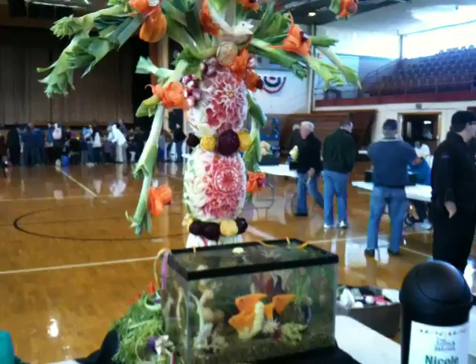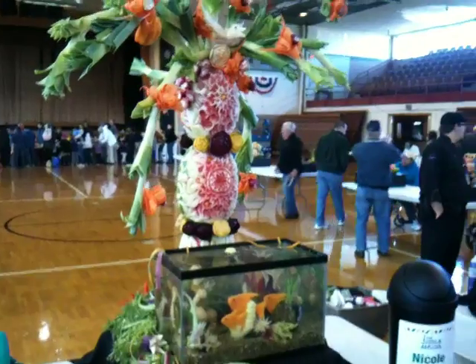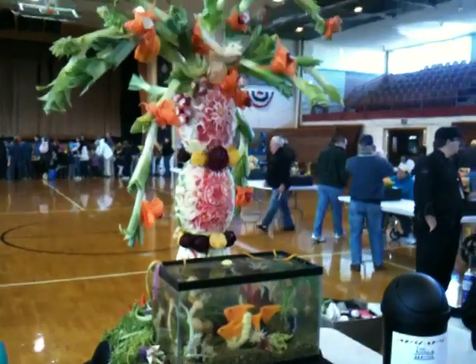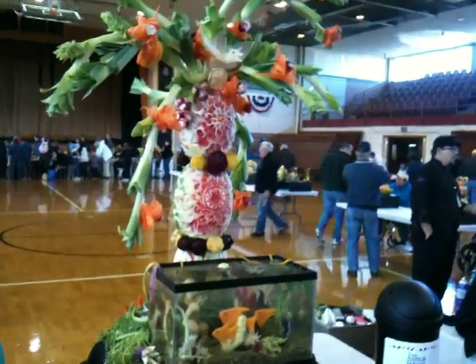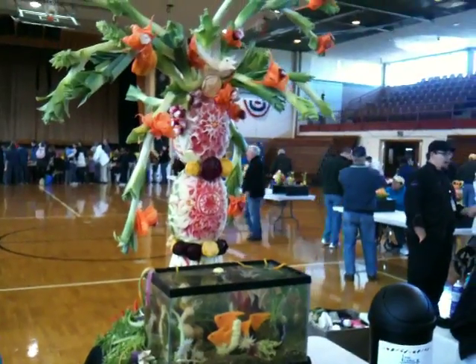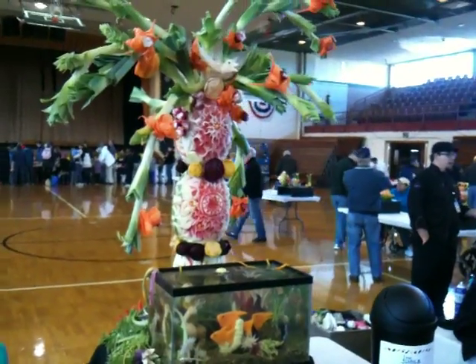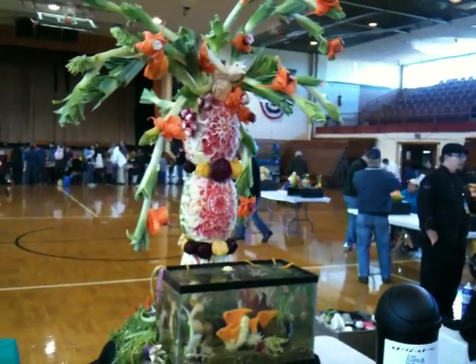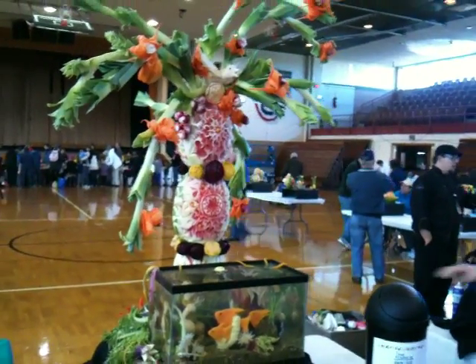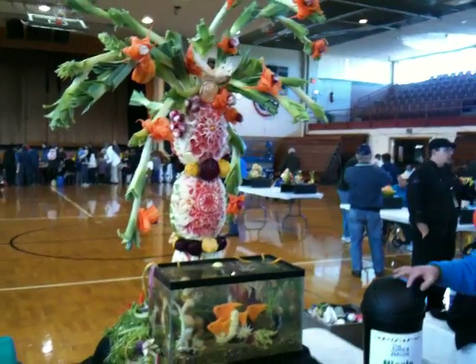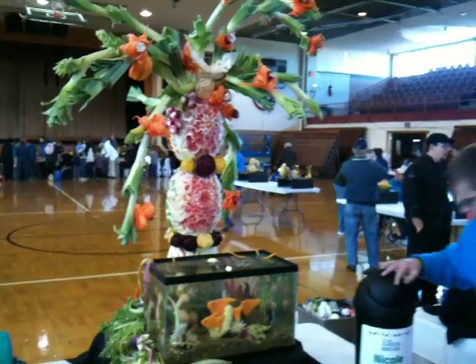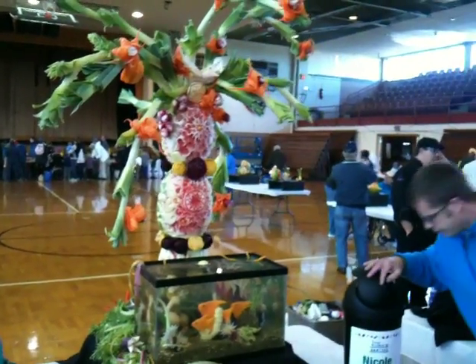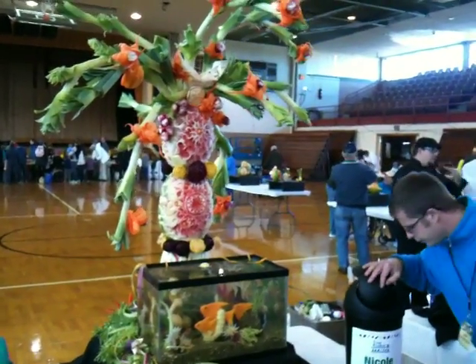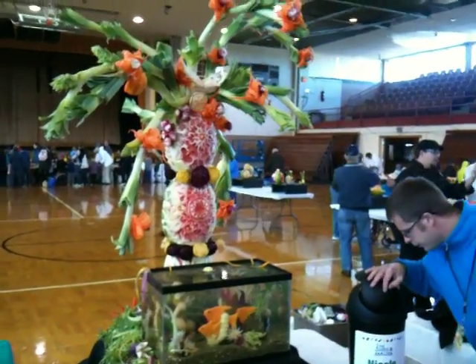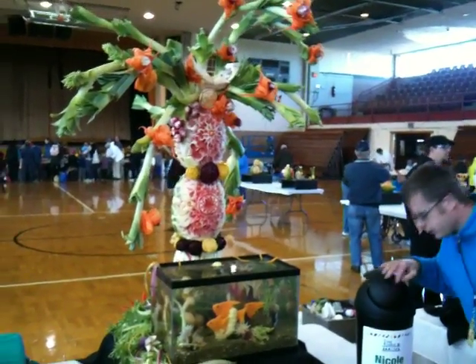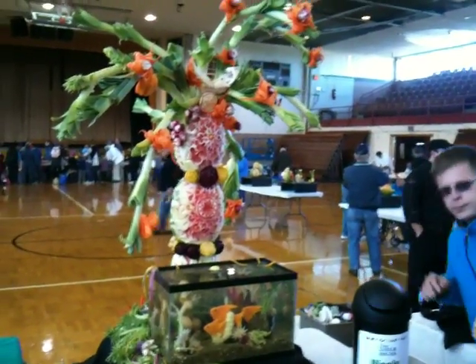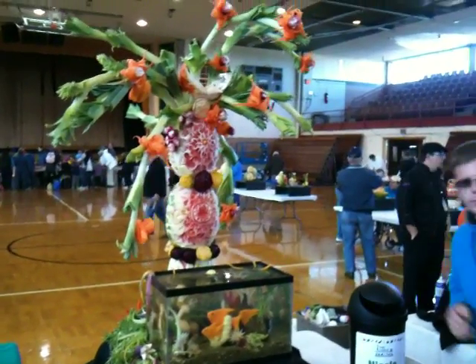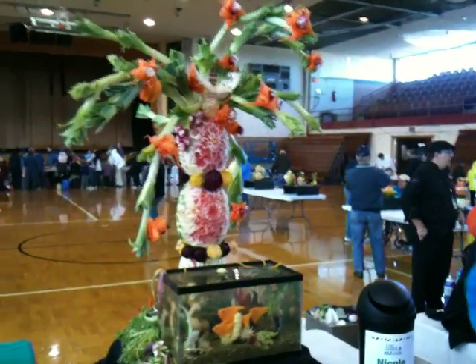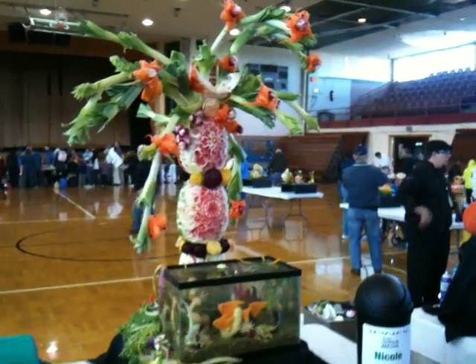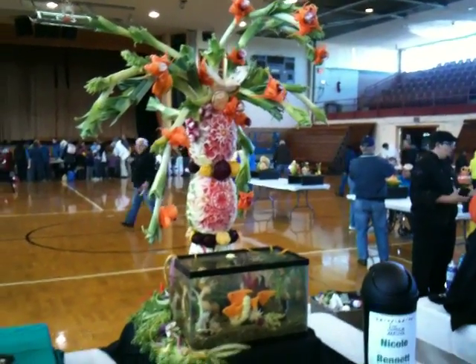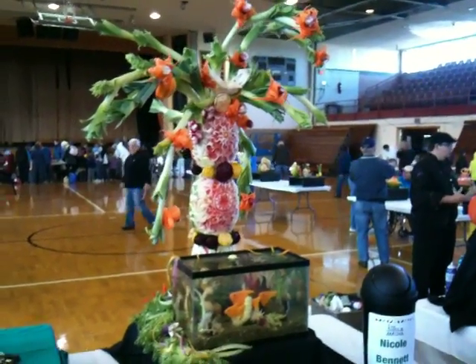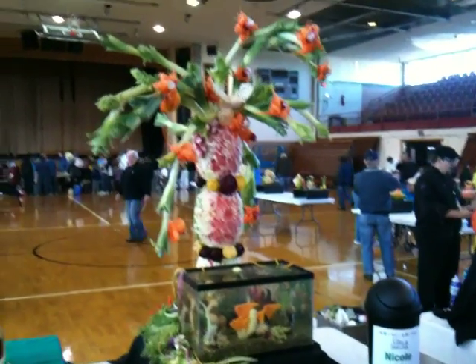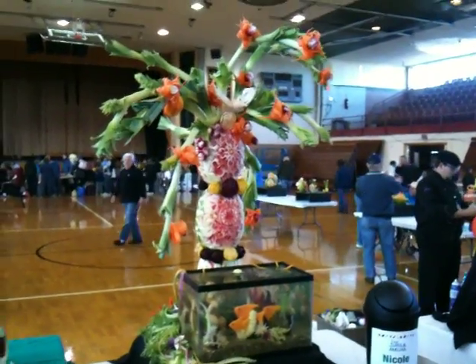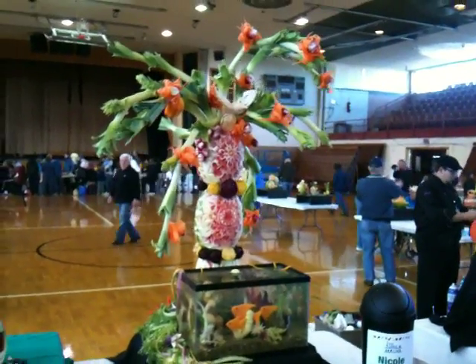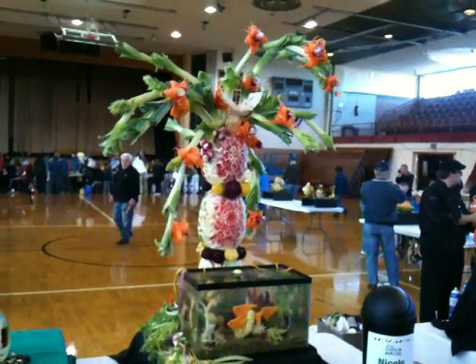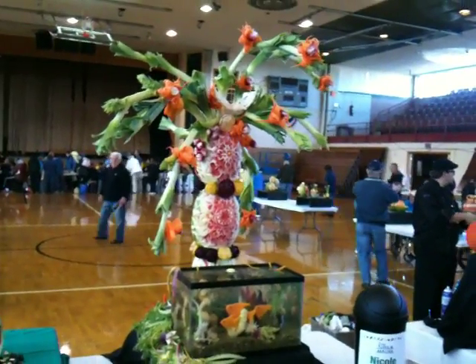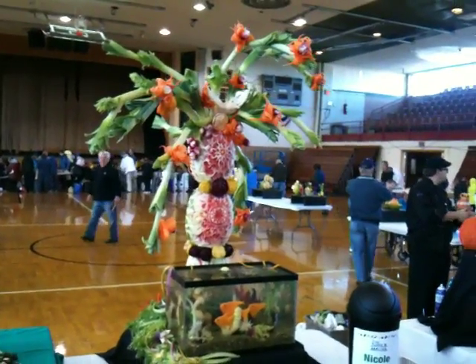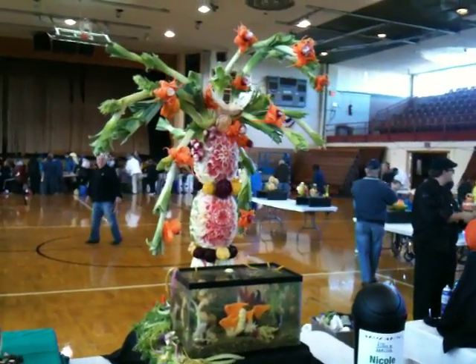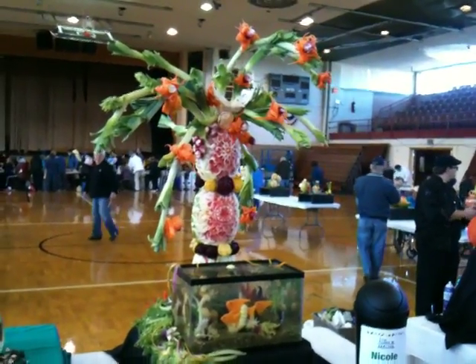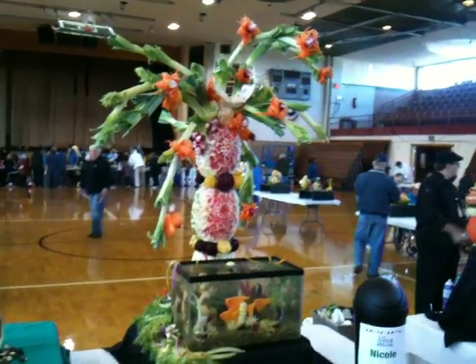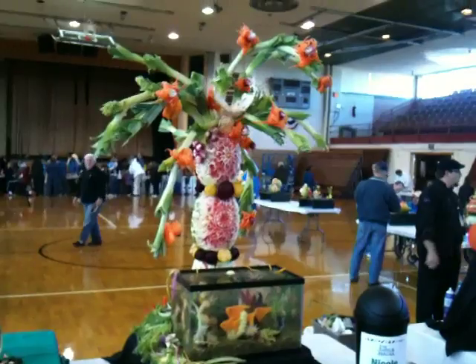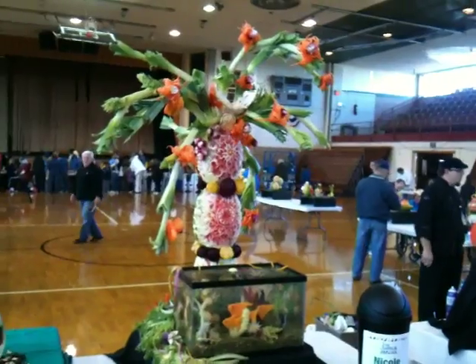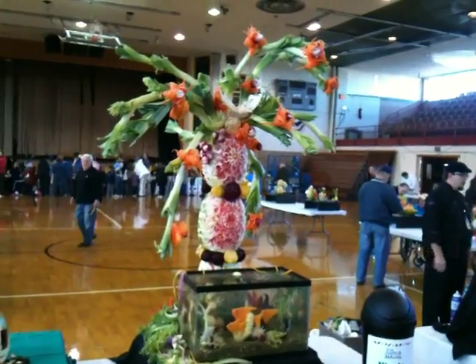This is a big one. I've got to back way up to see it all. There it is.